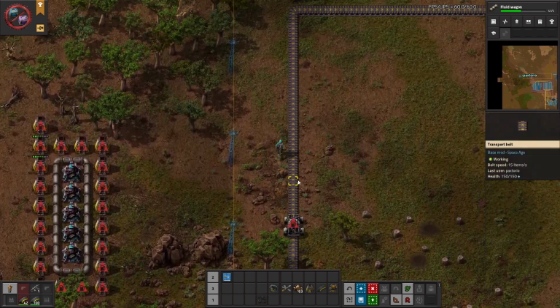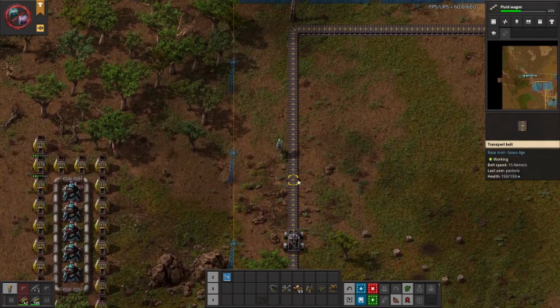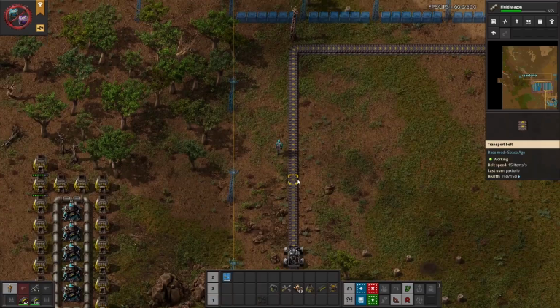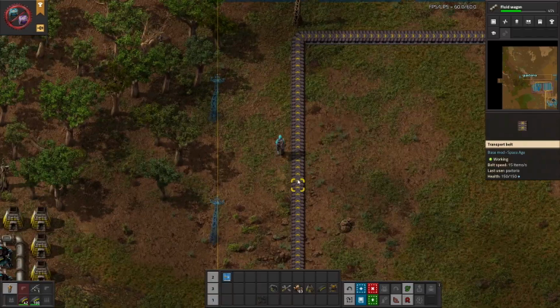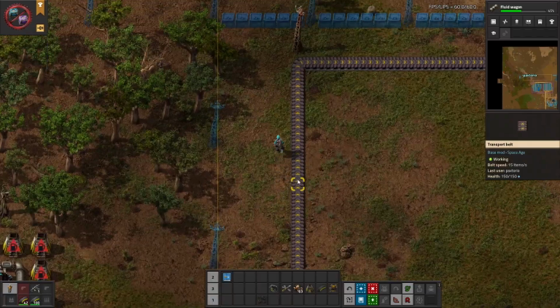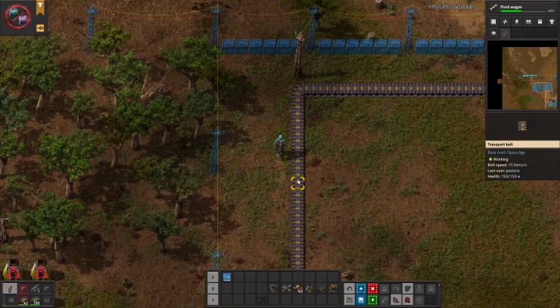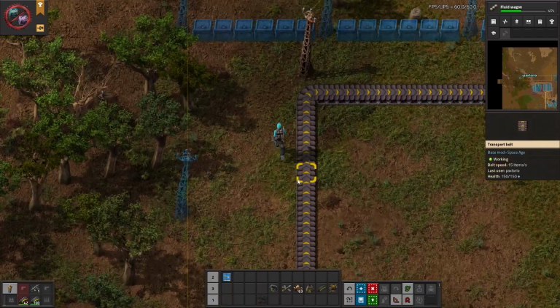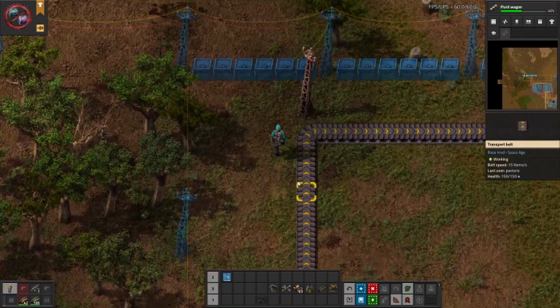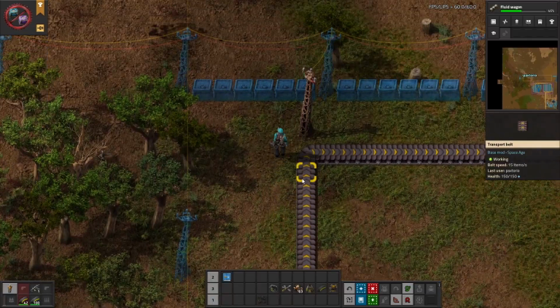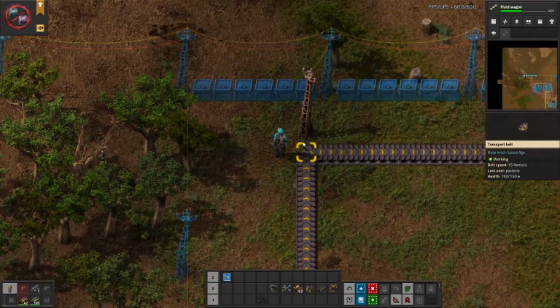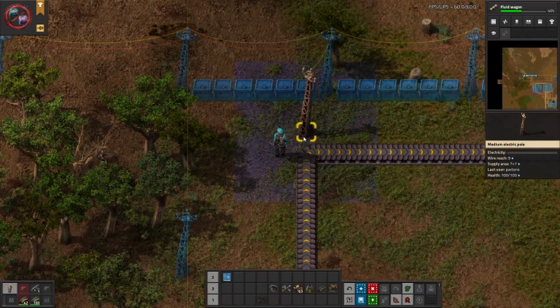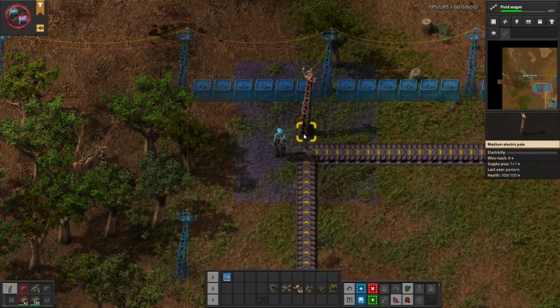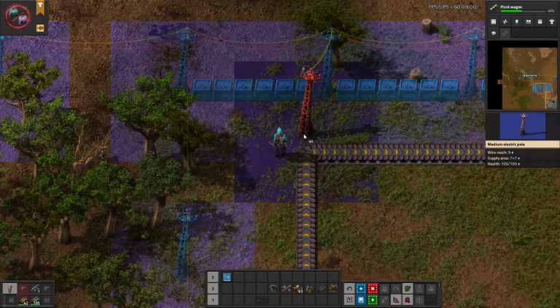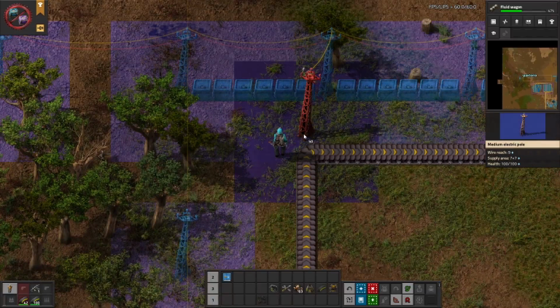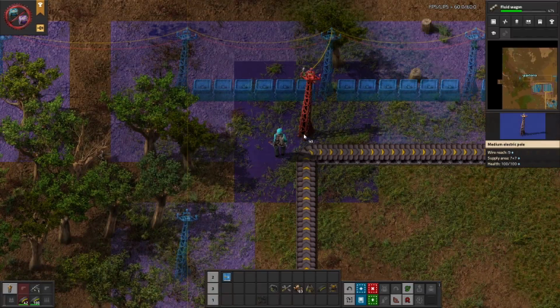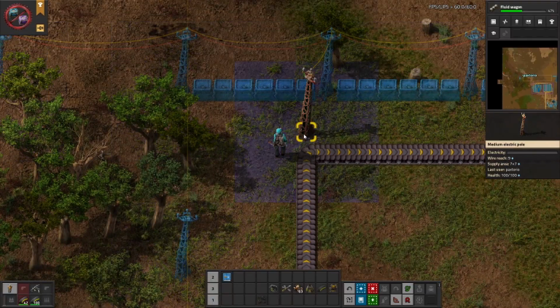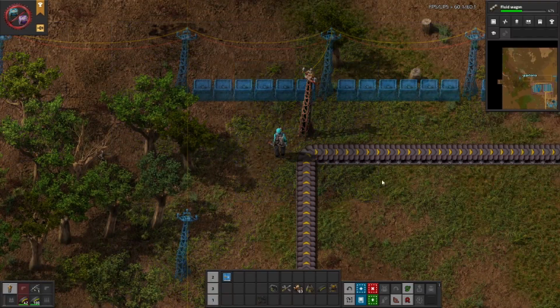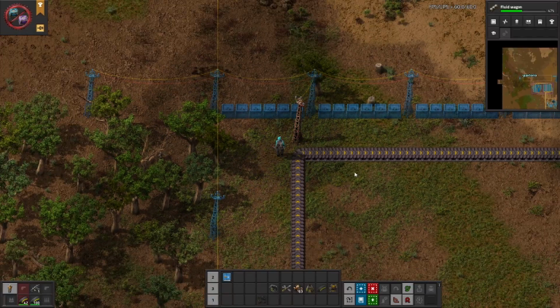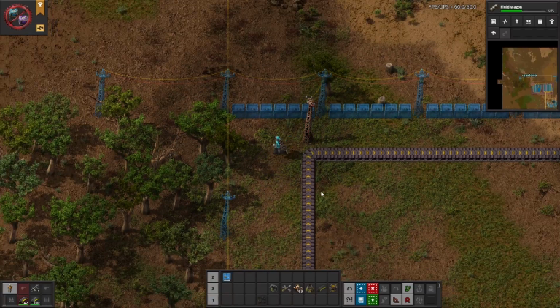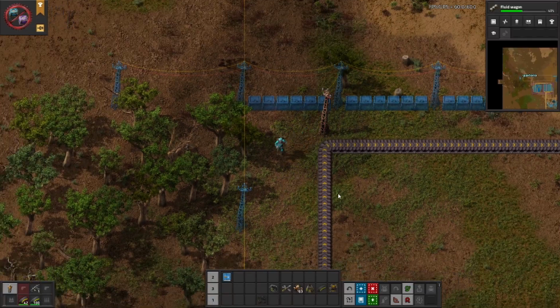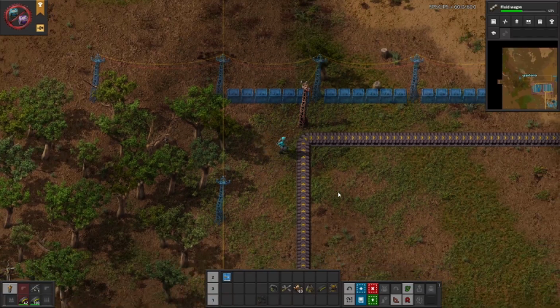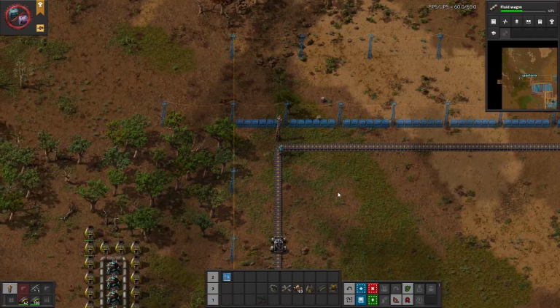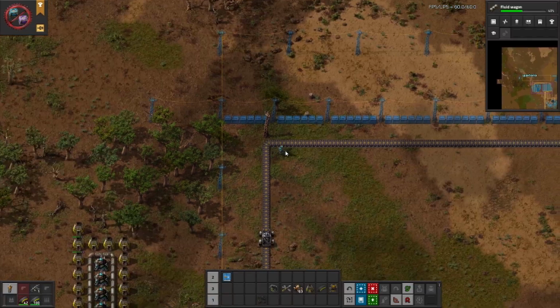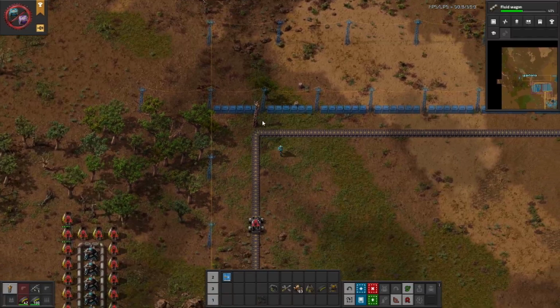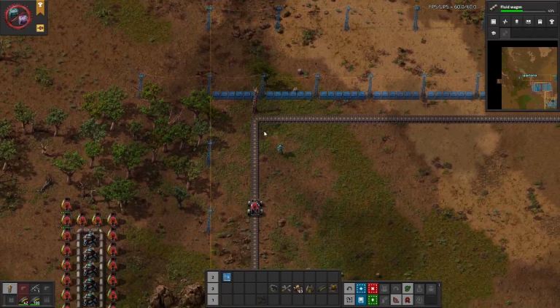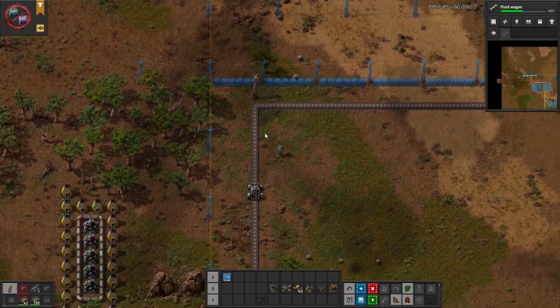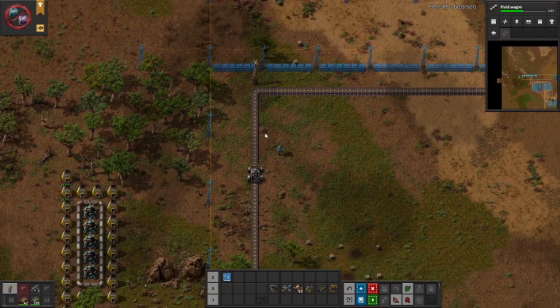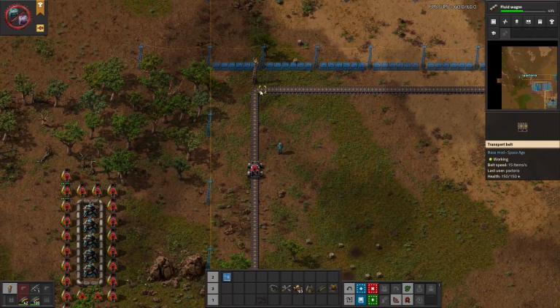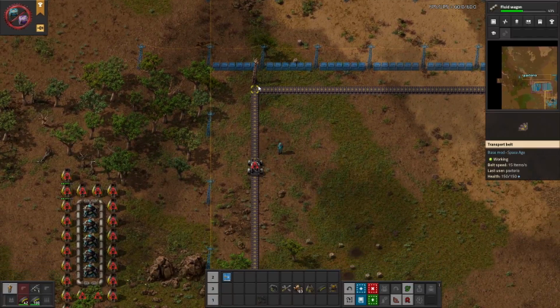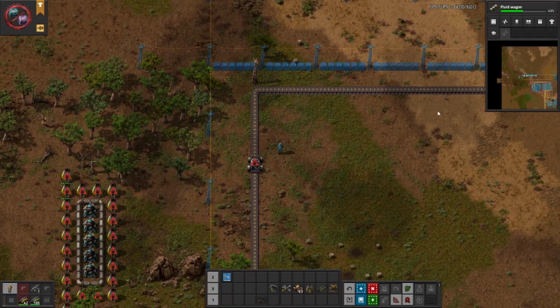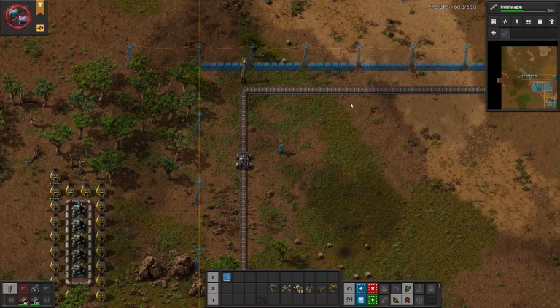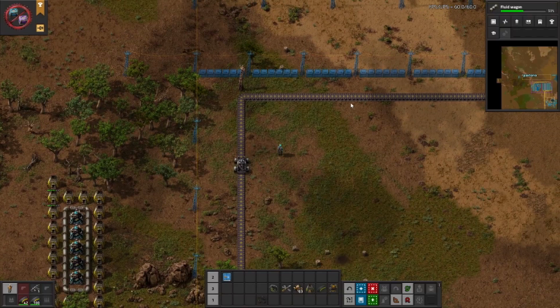On the horizontal turns we put a power pole at the end. This will also prevent the cars from falling off the belt and keep them in alignment.